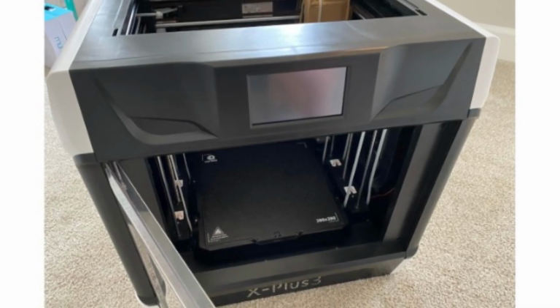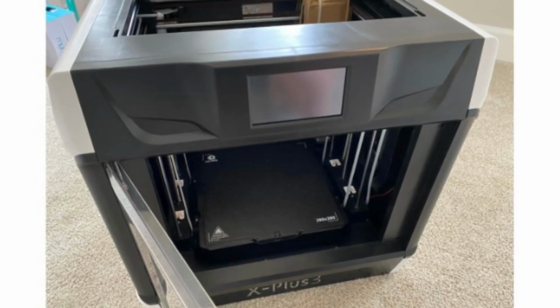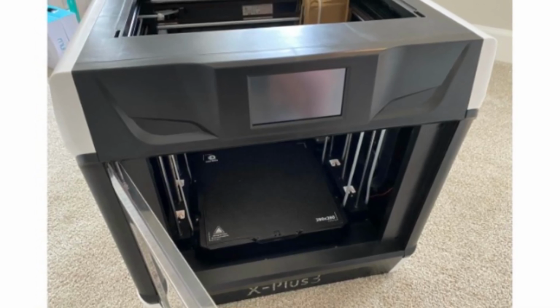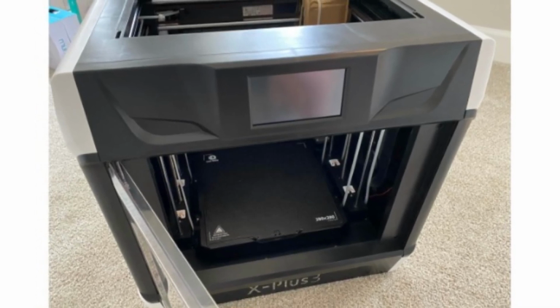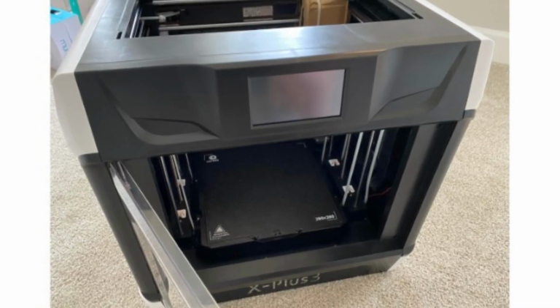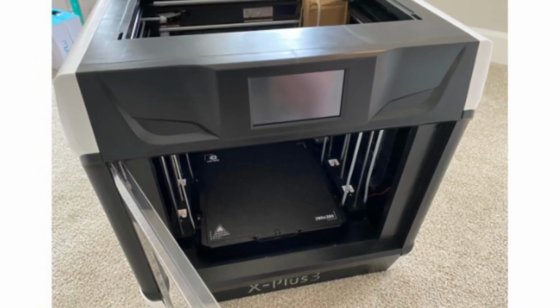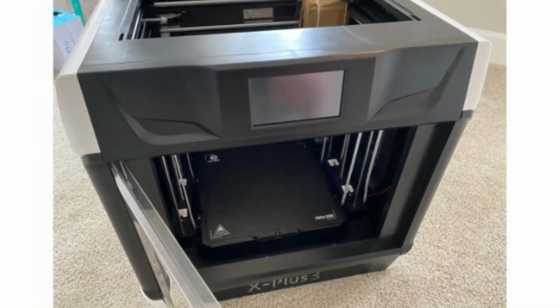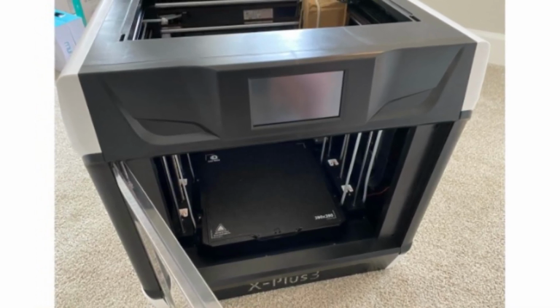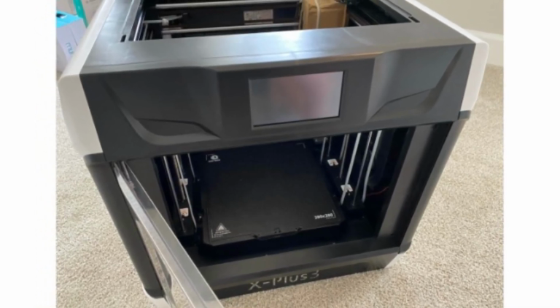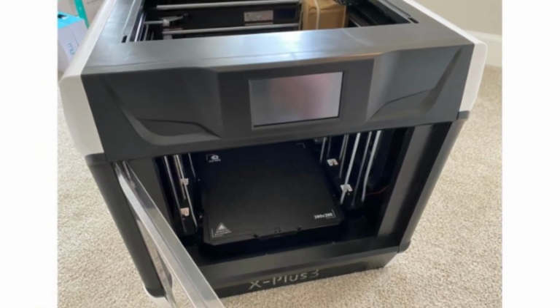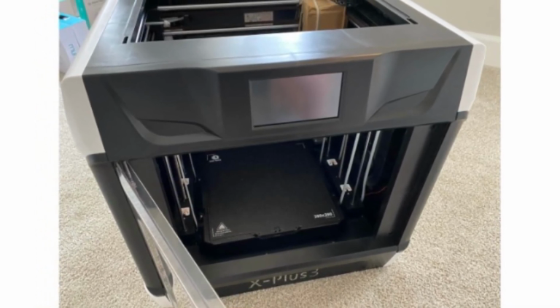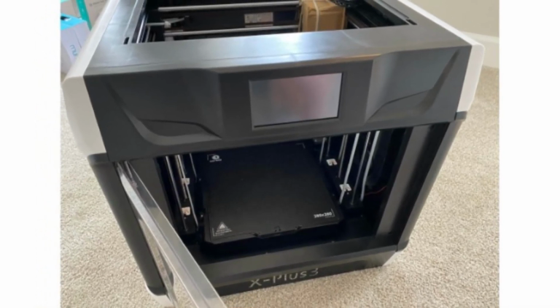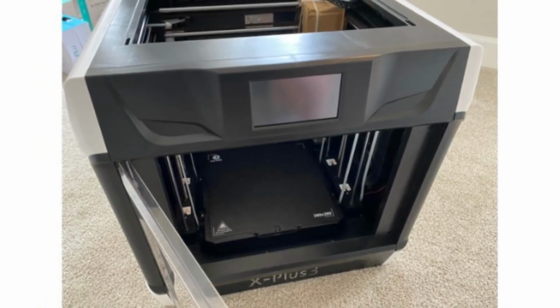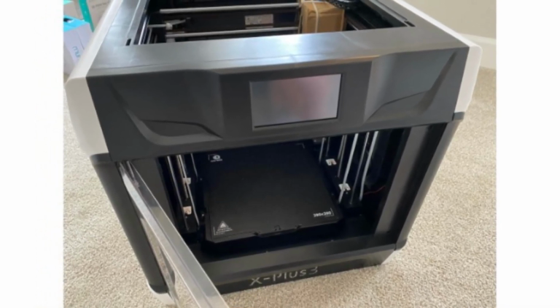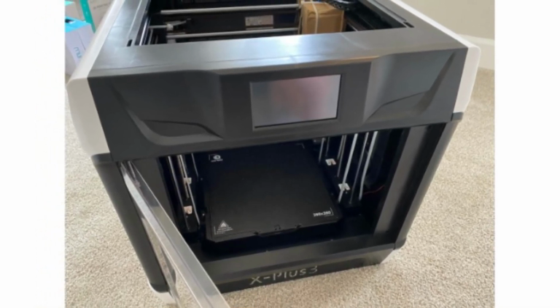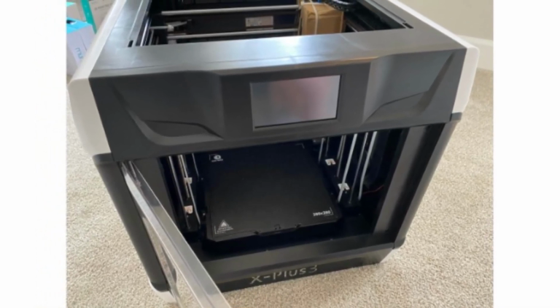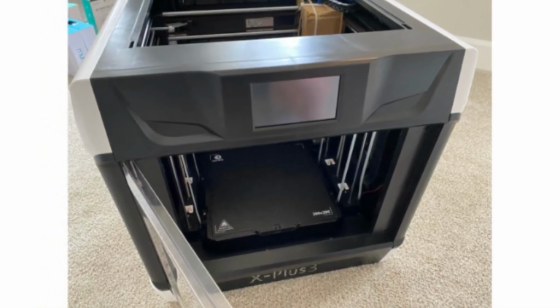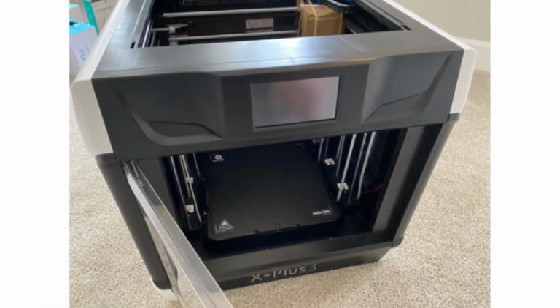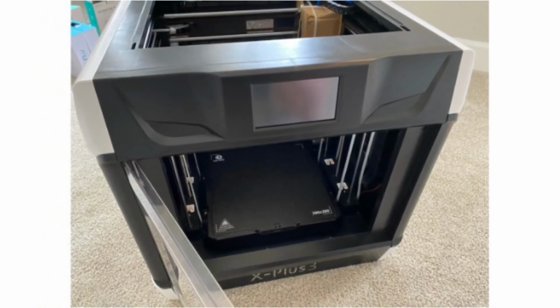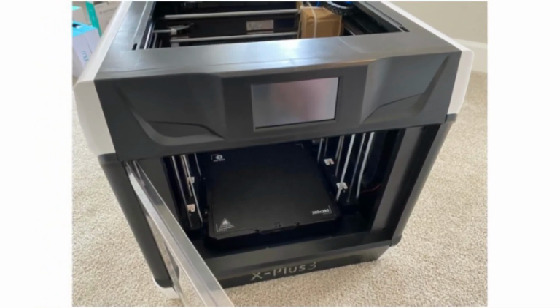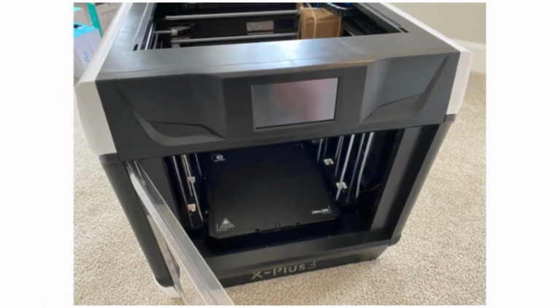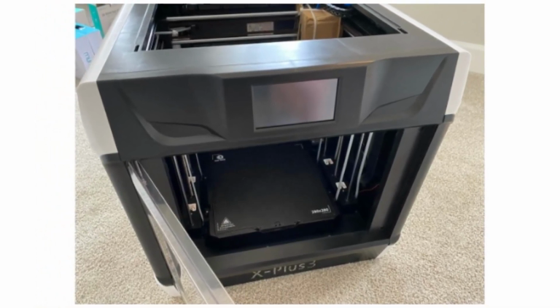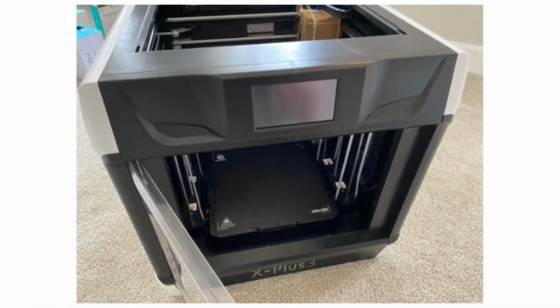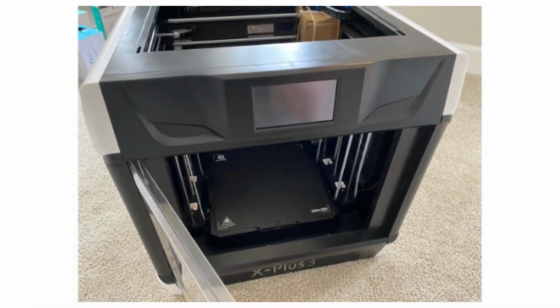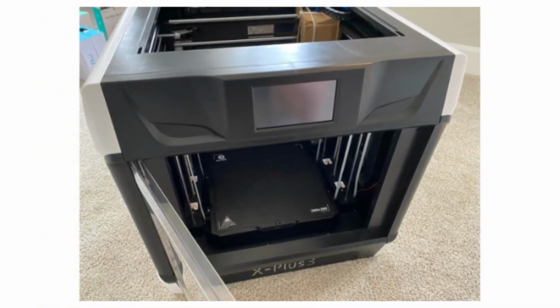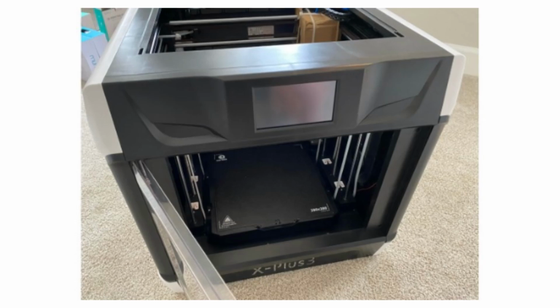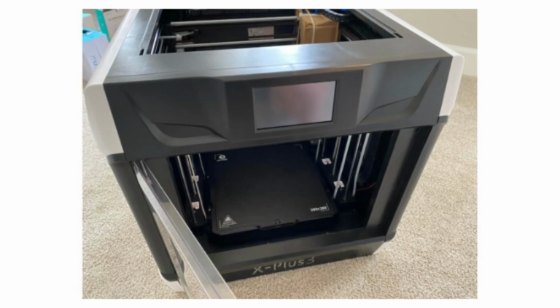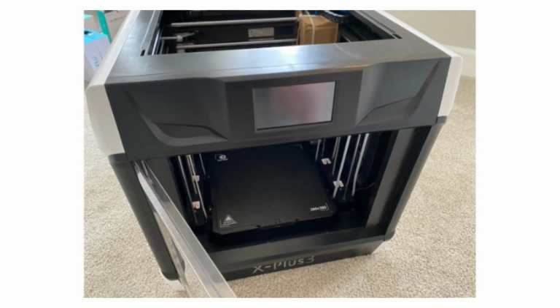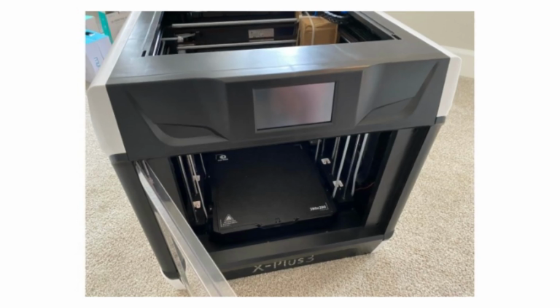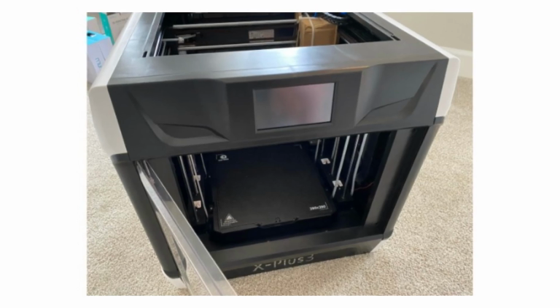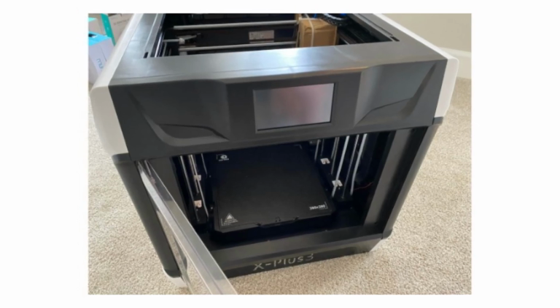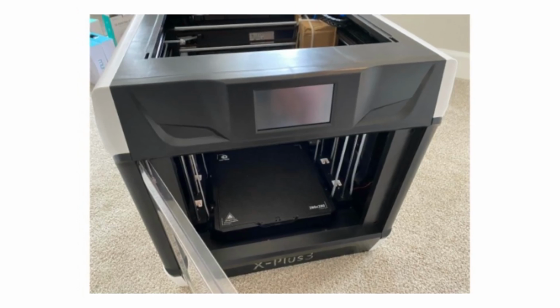Plus, its quiet operation means you can work in peace, whether it's day or night.